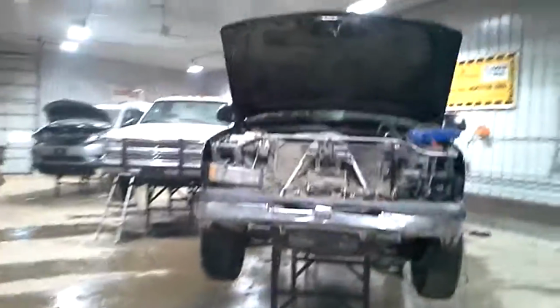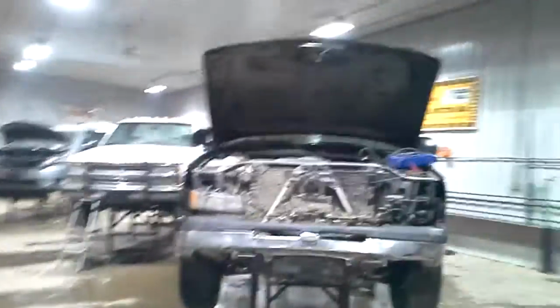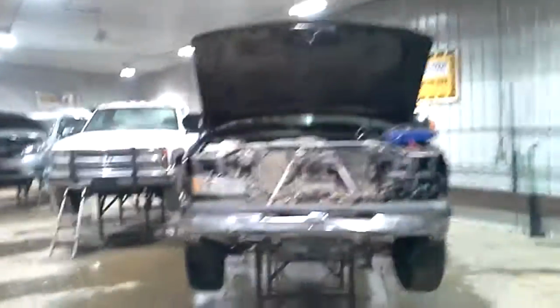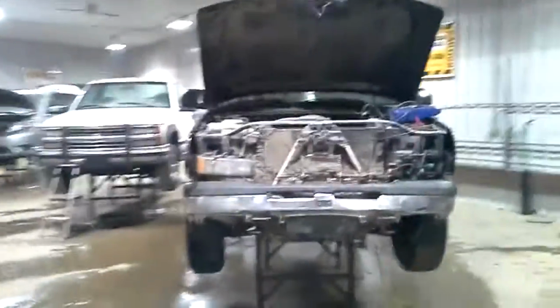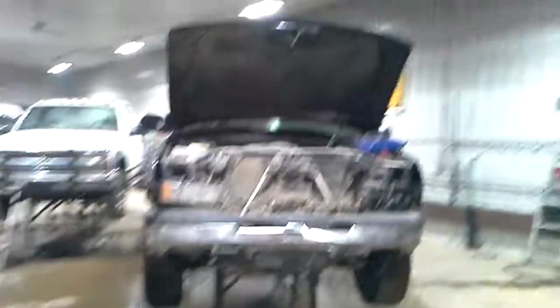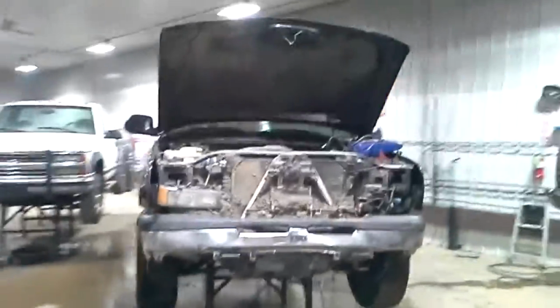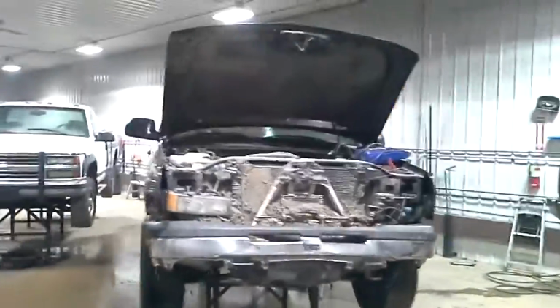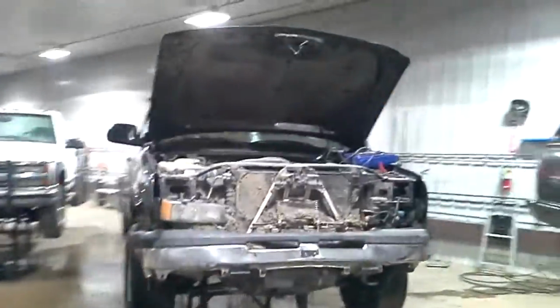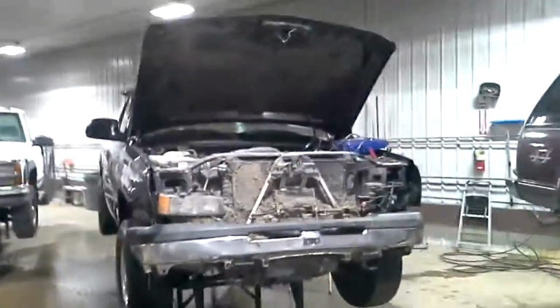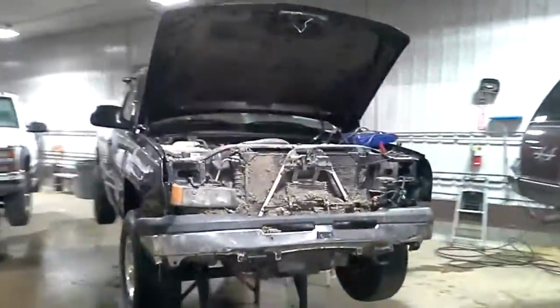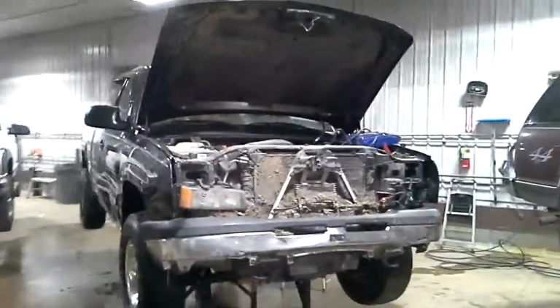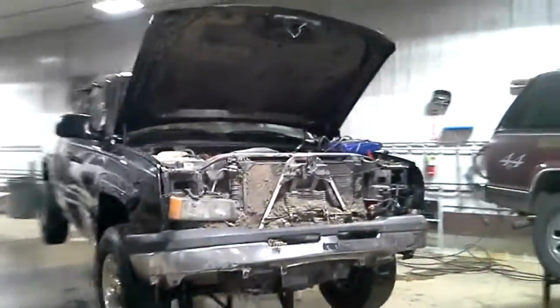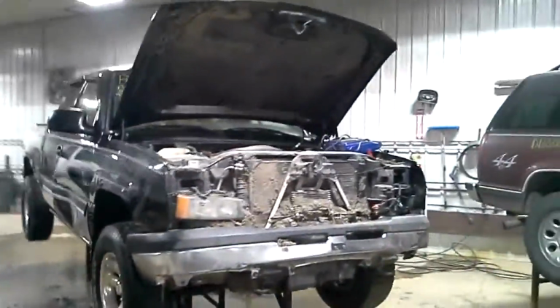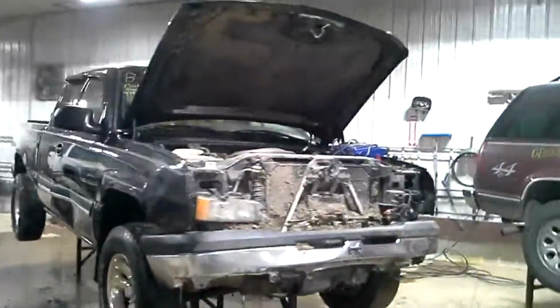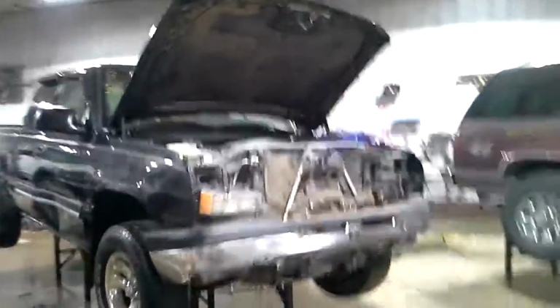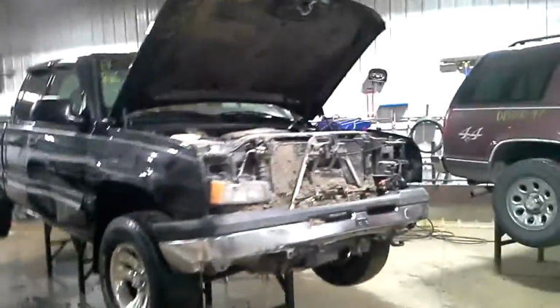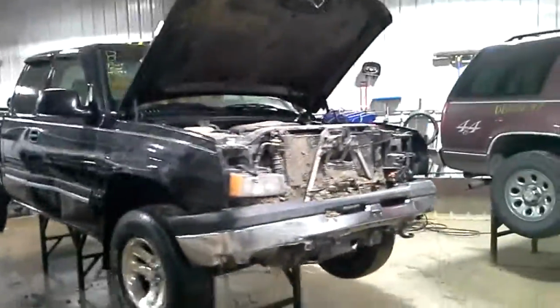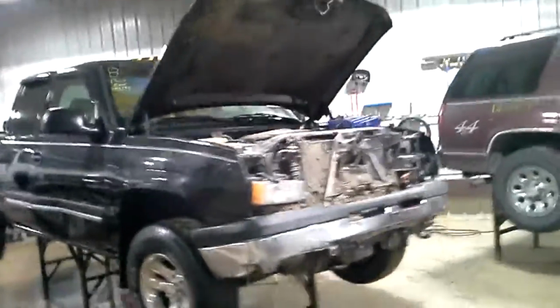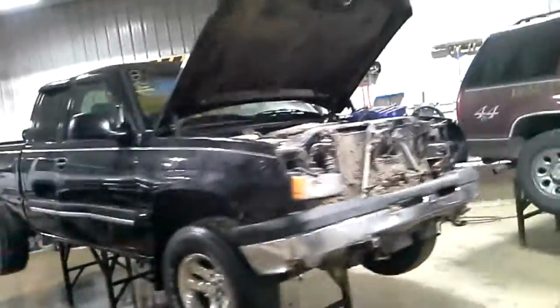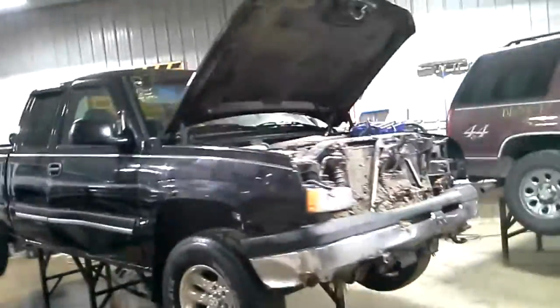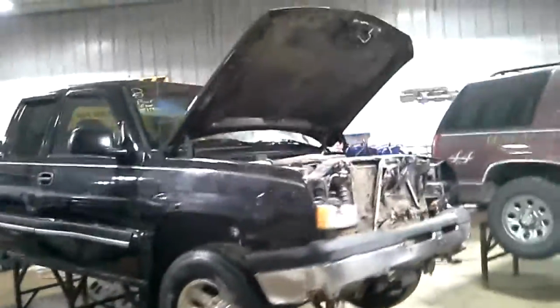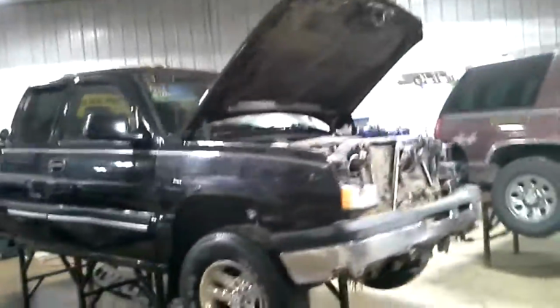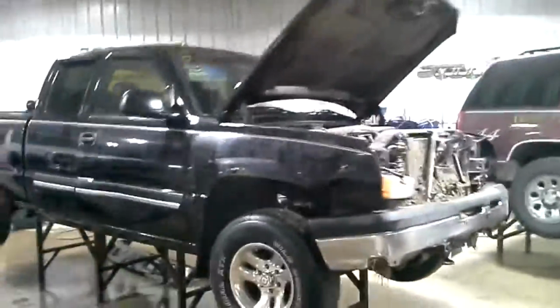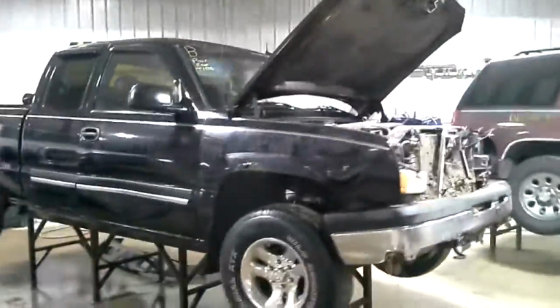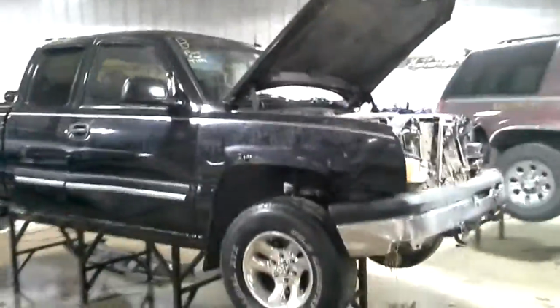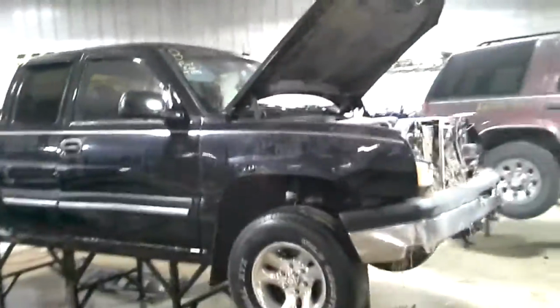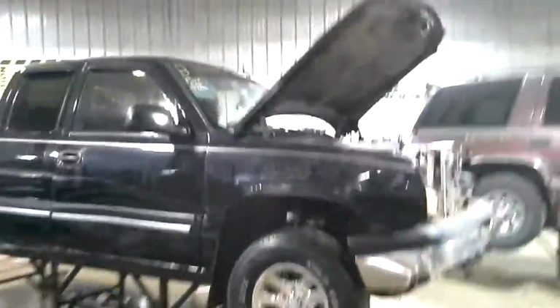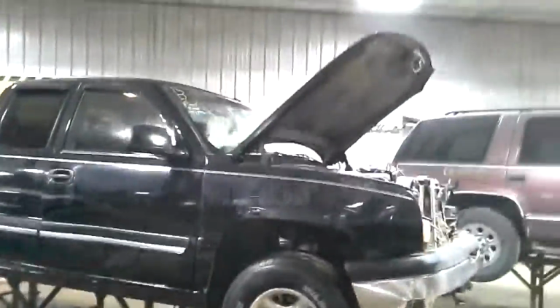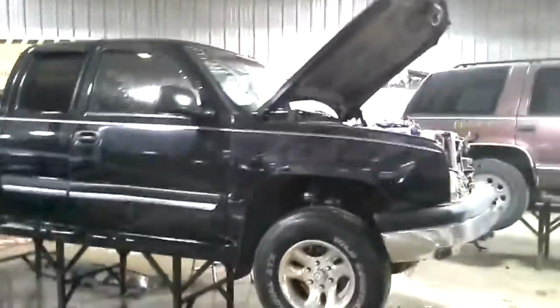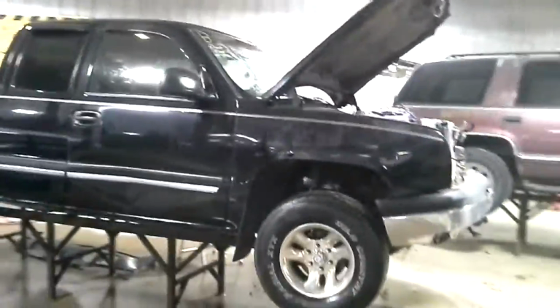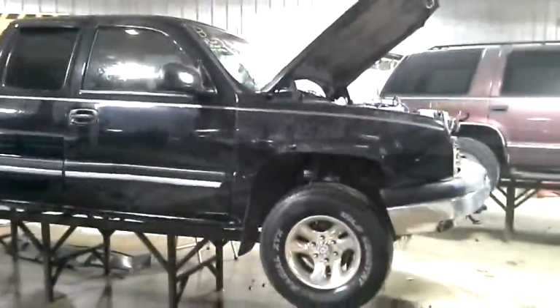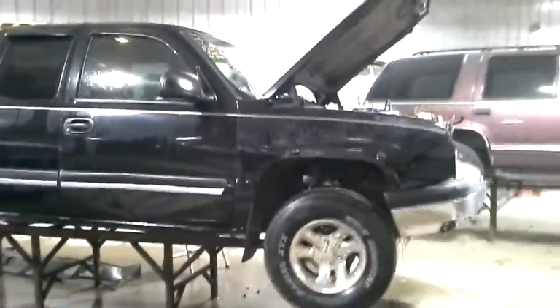Front hit, black in color, does run and drive. It's got some damage on both sides as well.